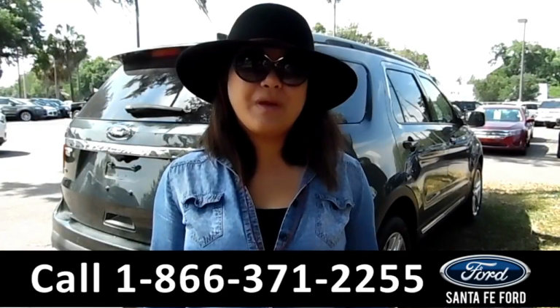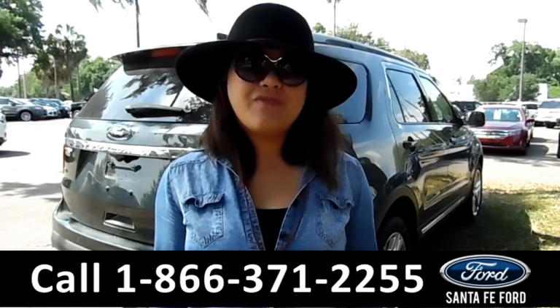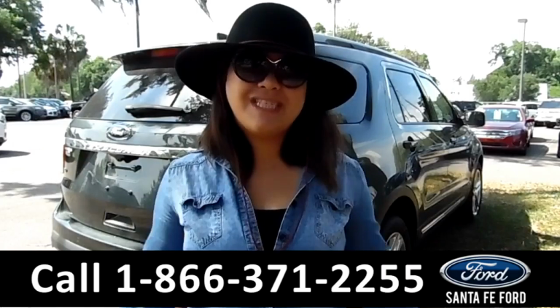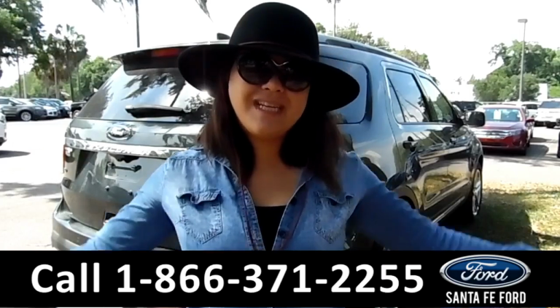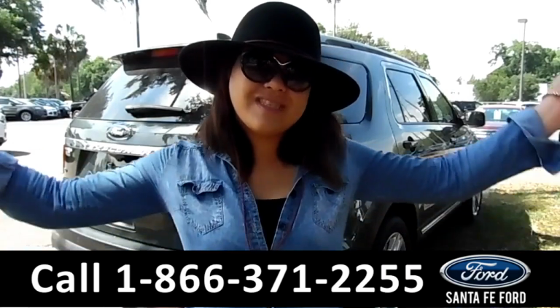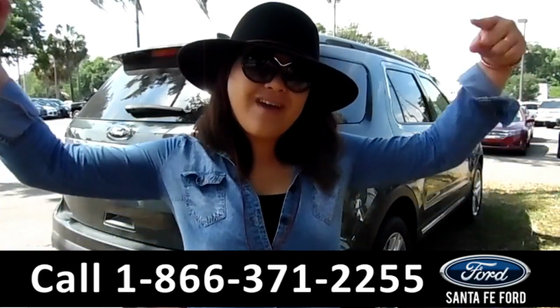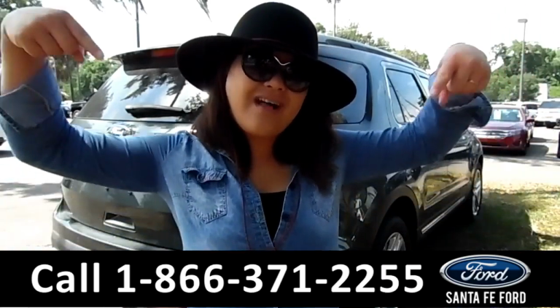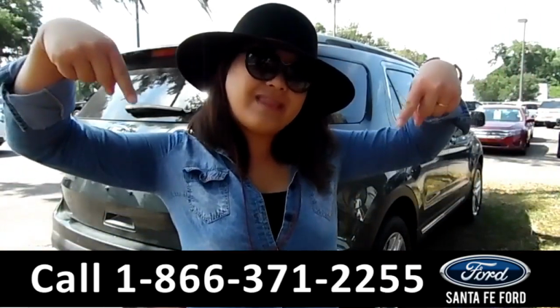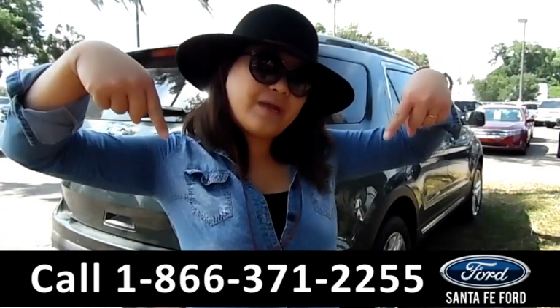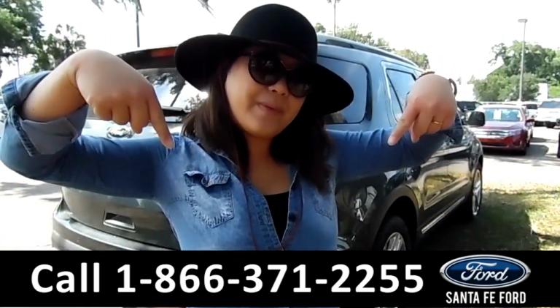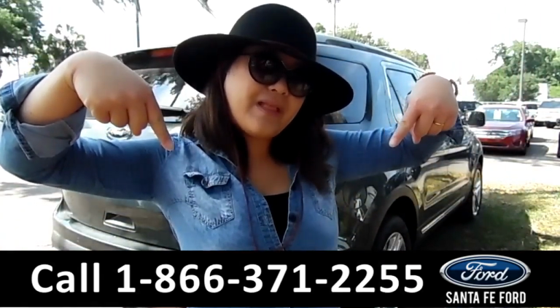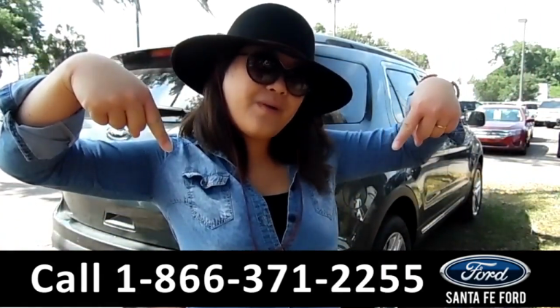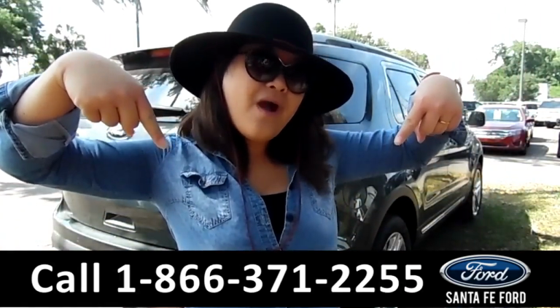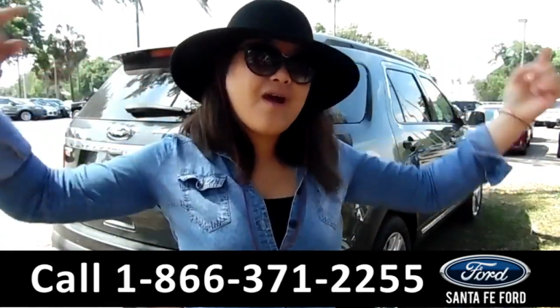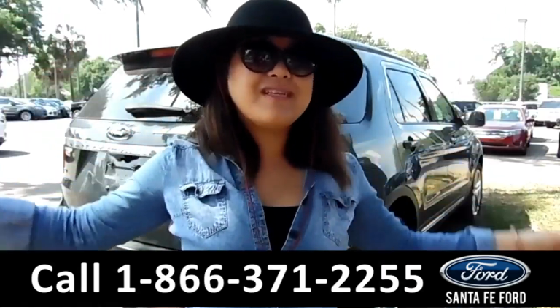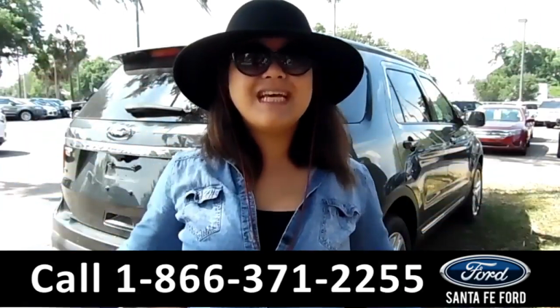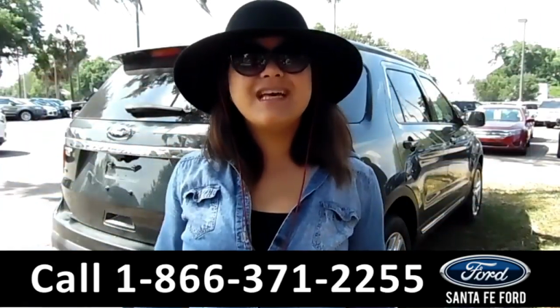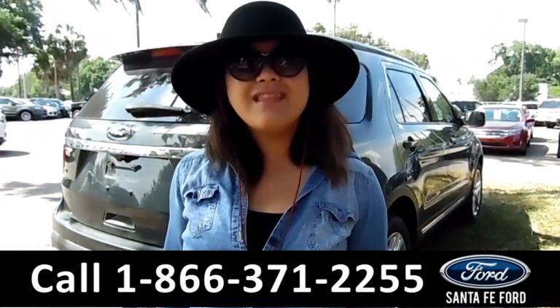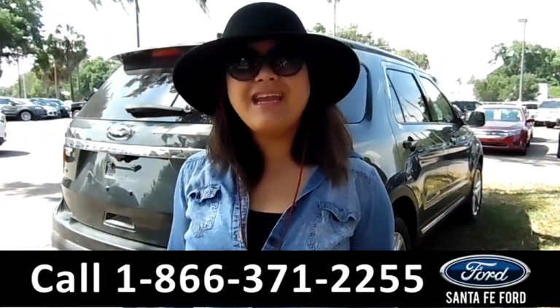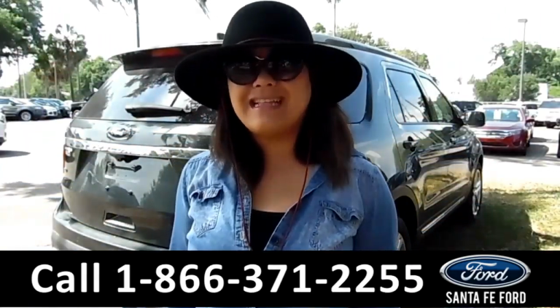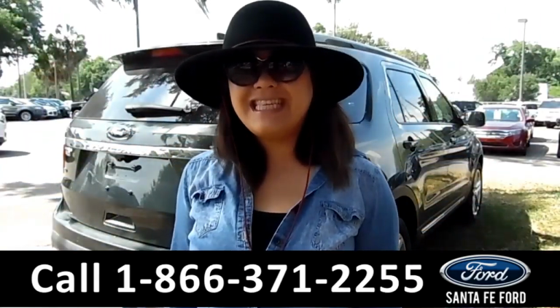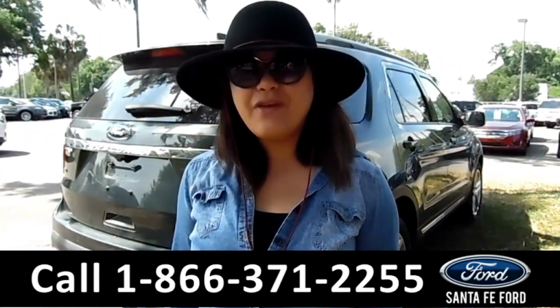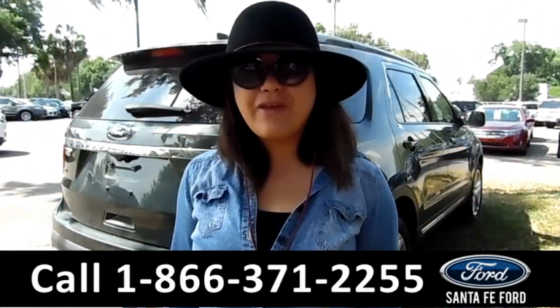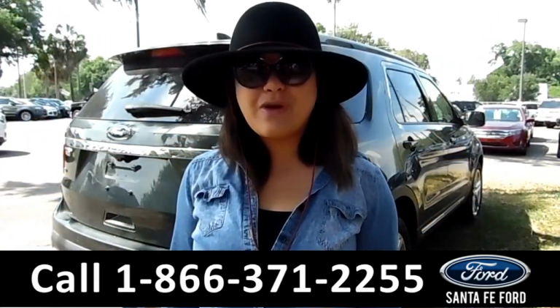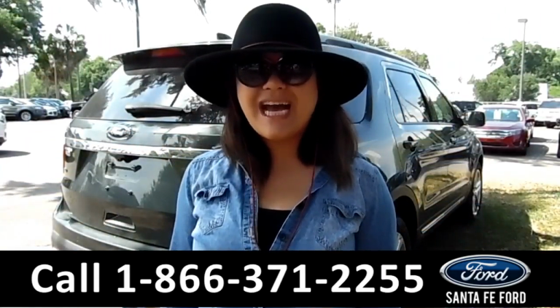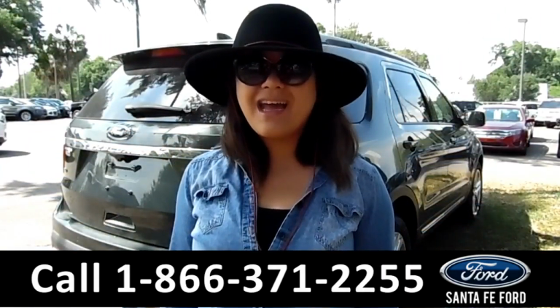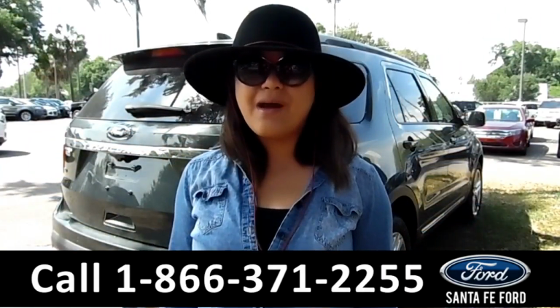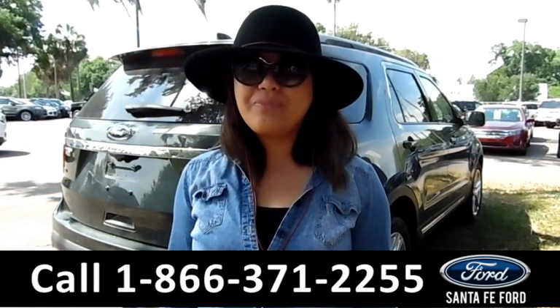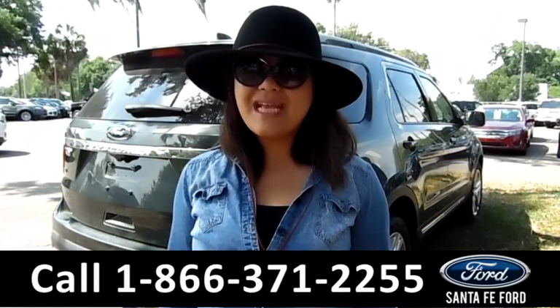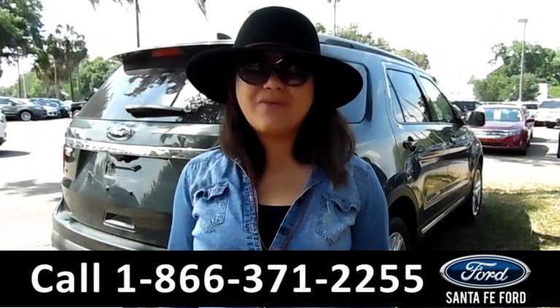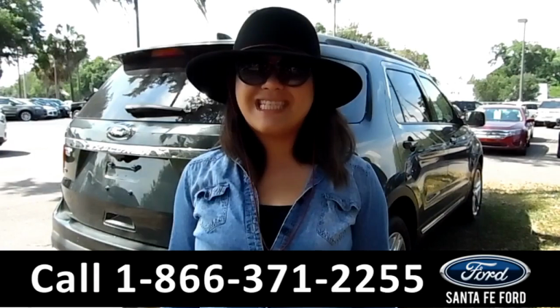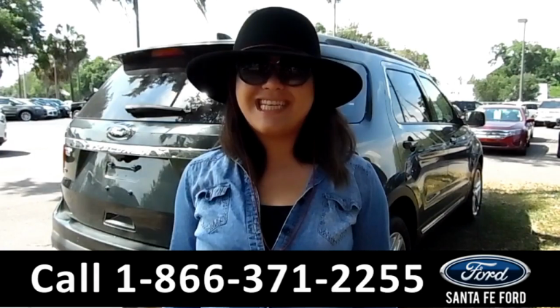For more information, give us a call at the number below or visit us online at SantaFeFord.com. Thanks for watching.